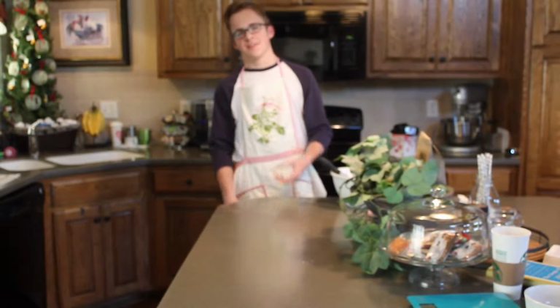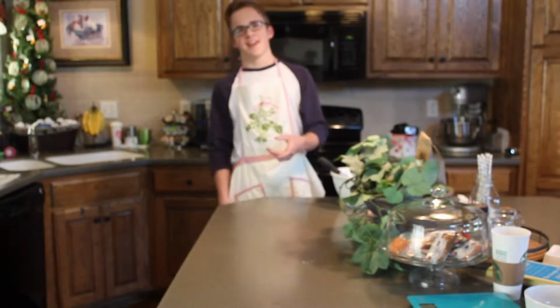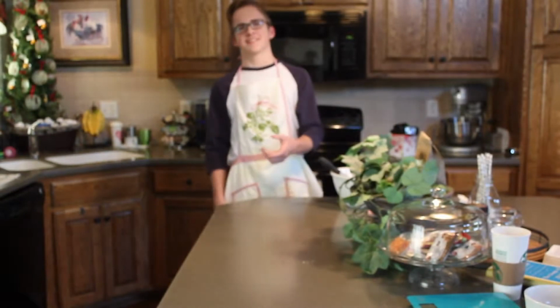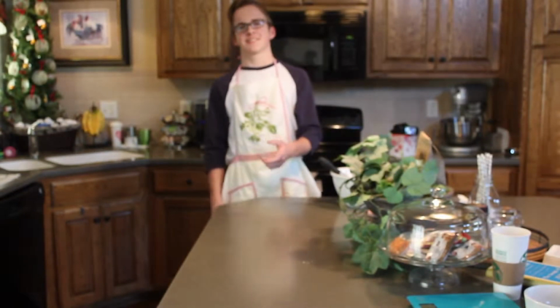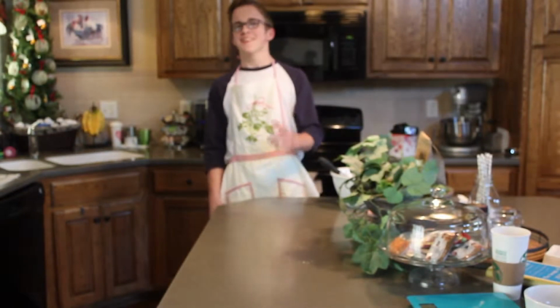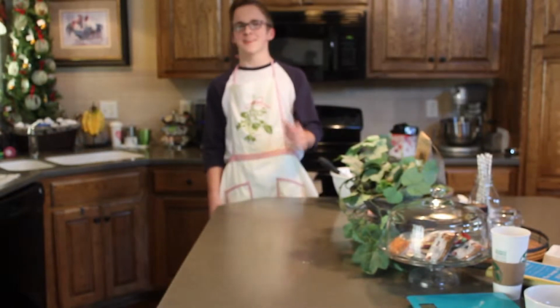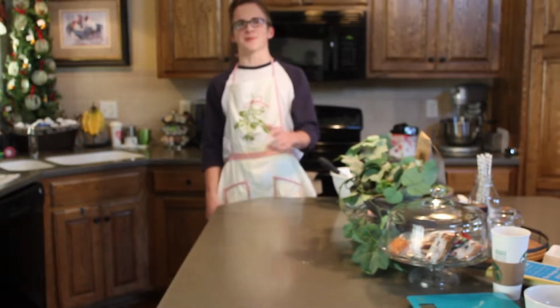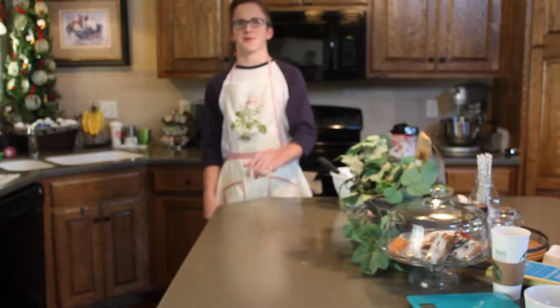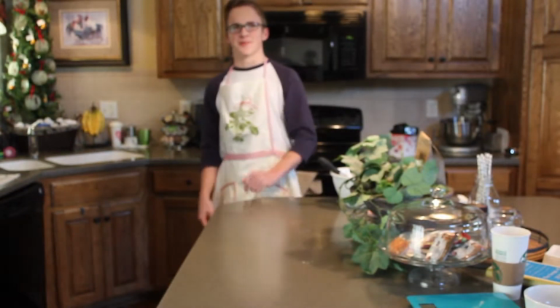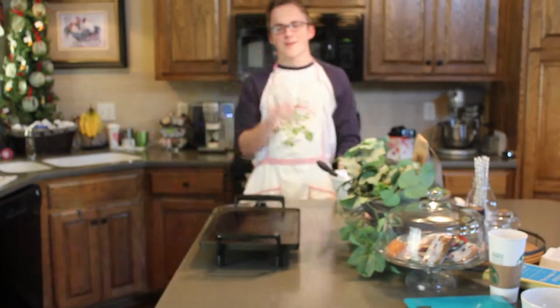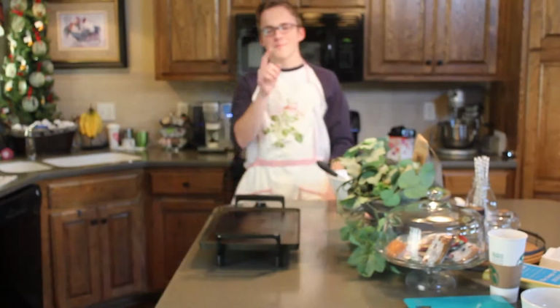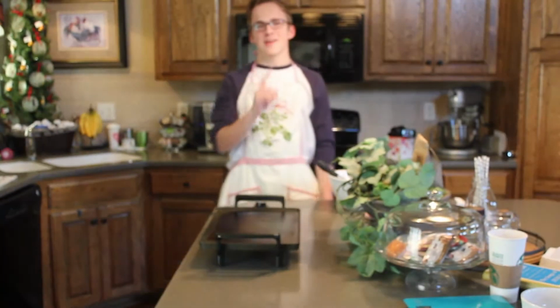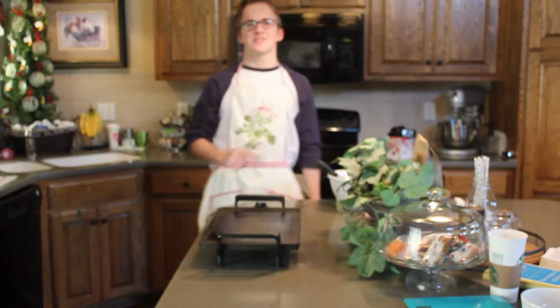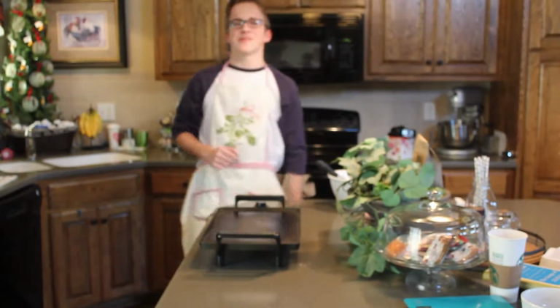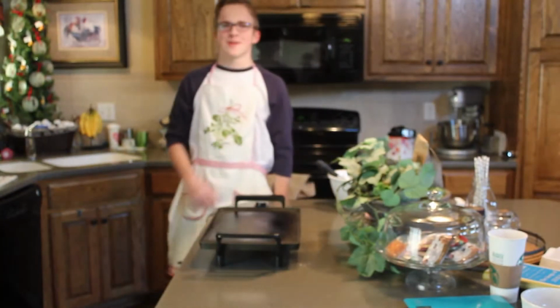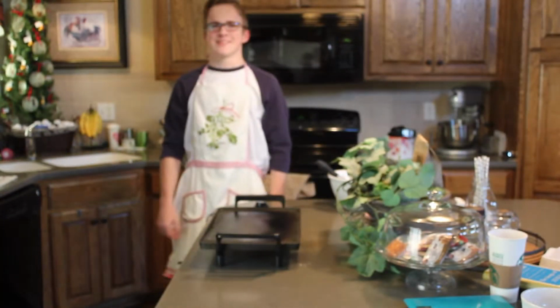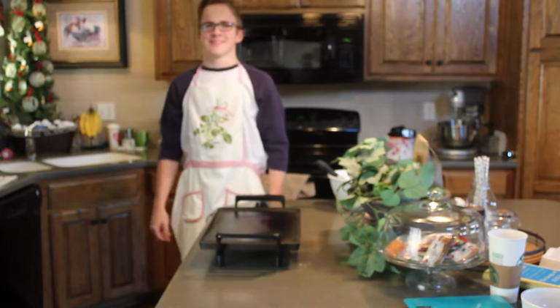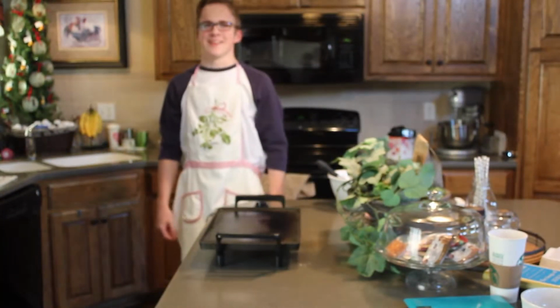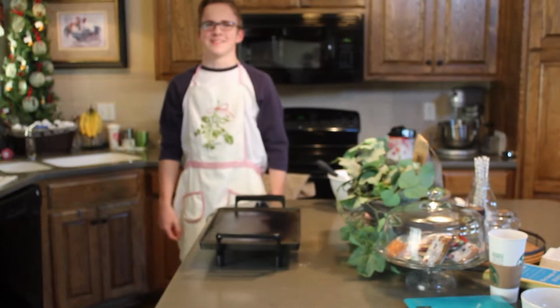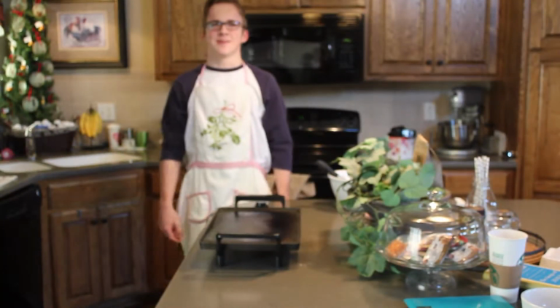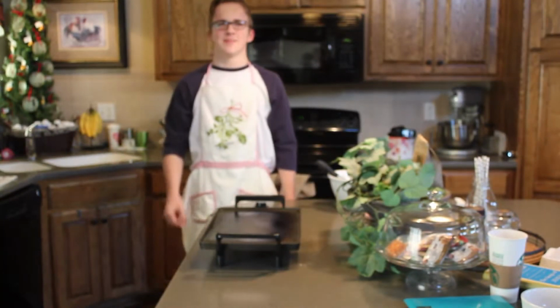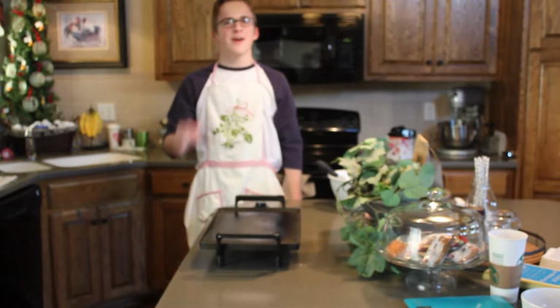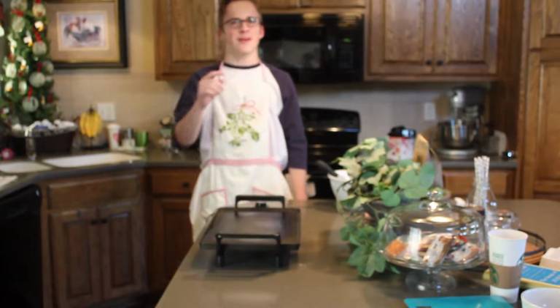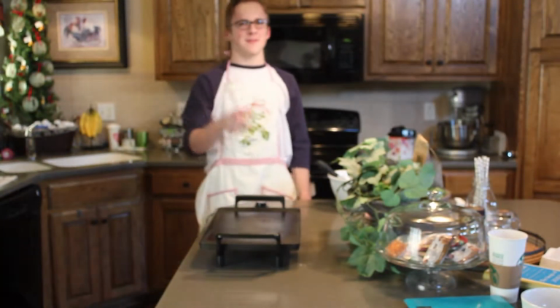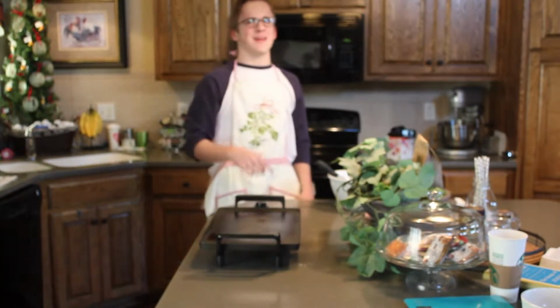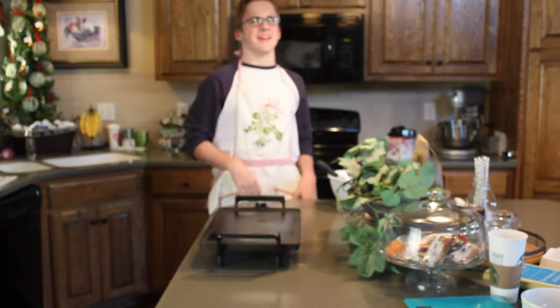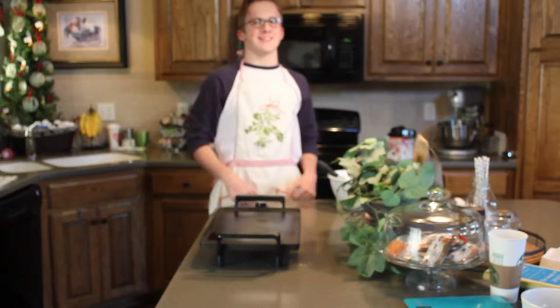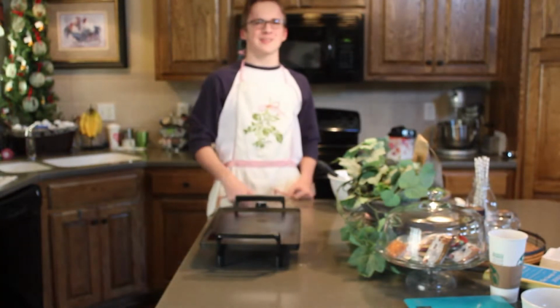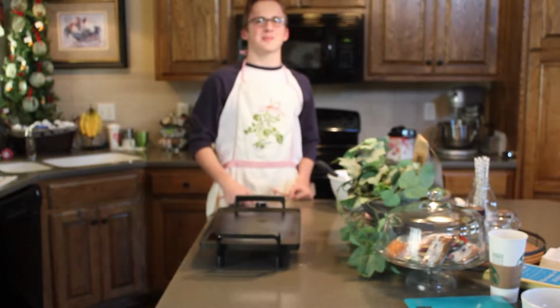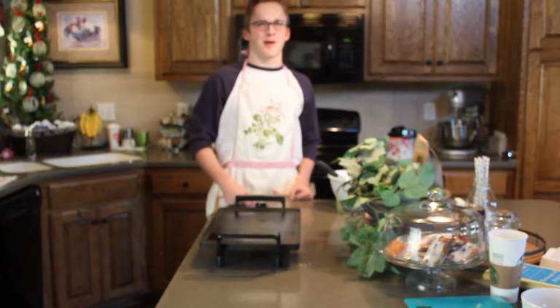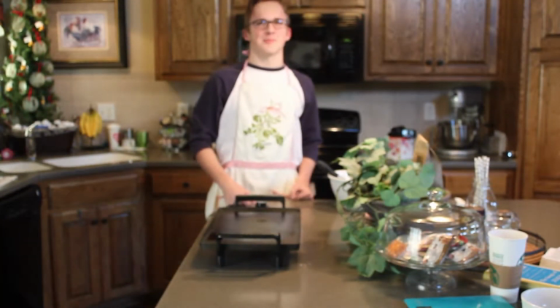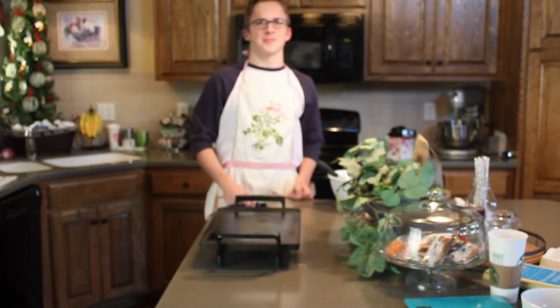Next, get your griddle. Make sure you wait until it heats up, that way your pancakes cook properly.